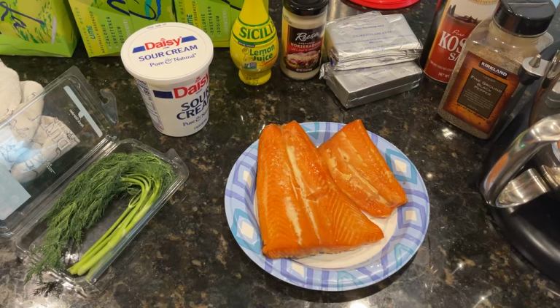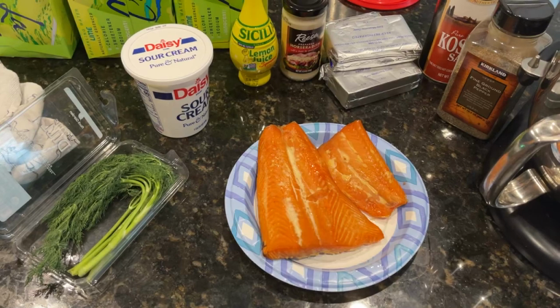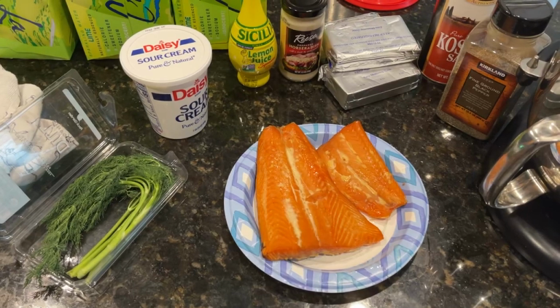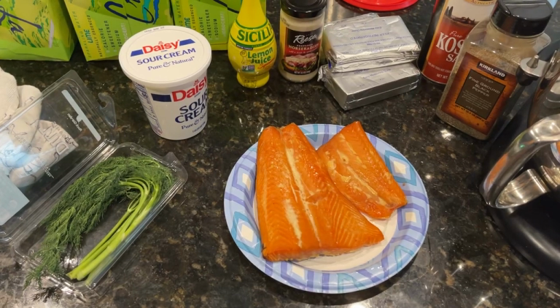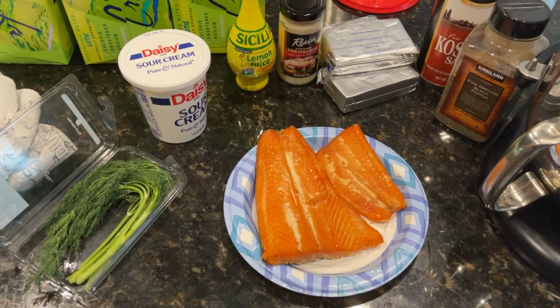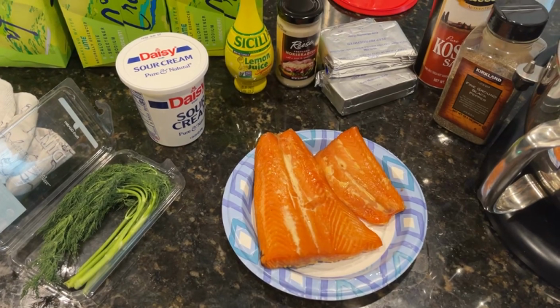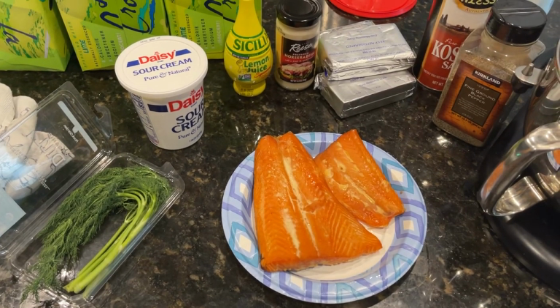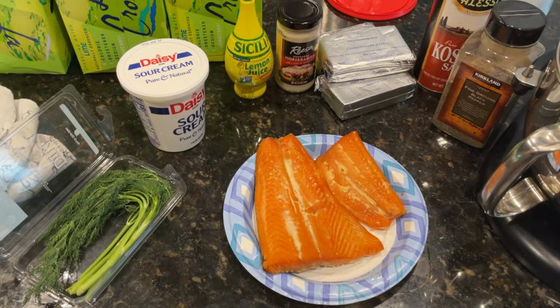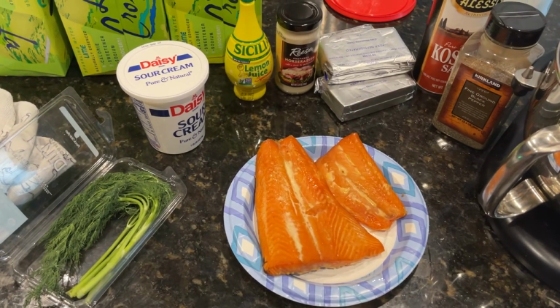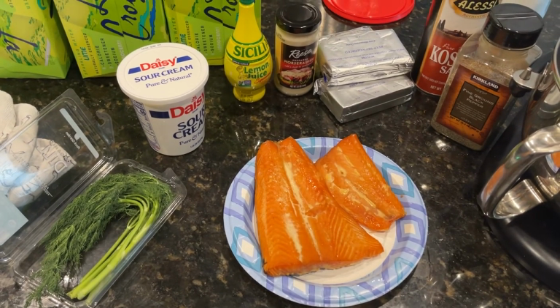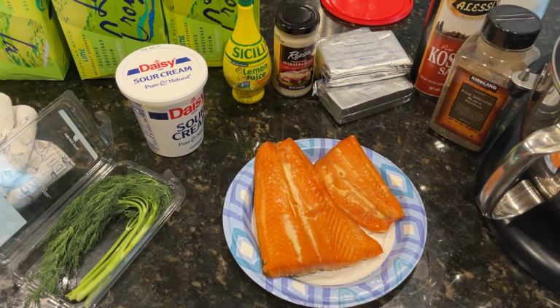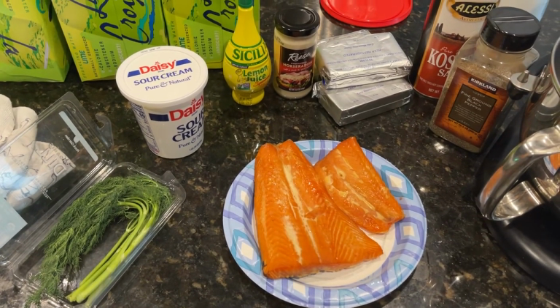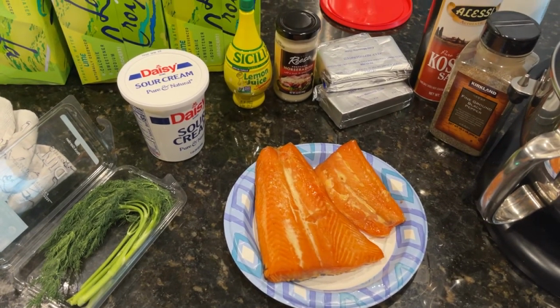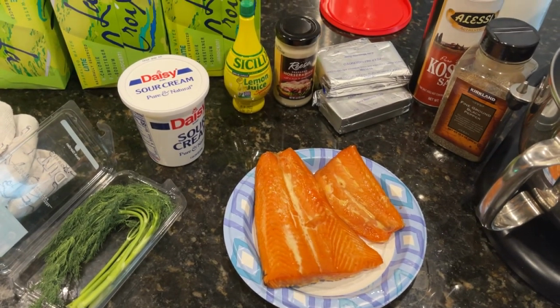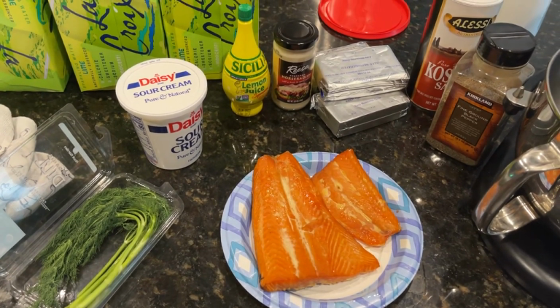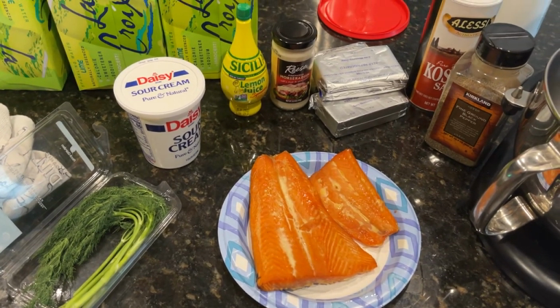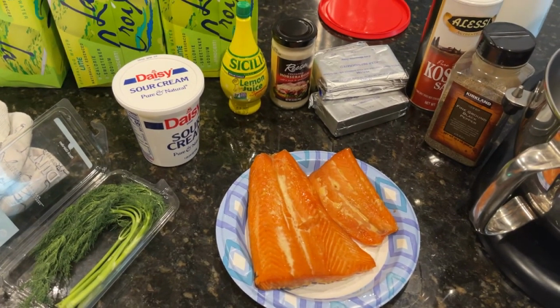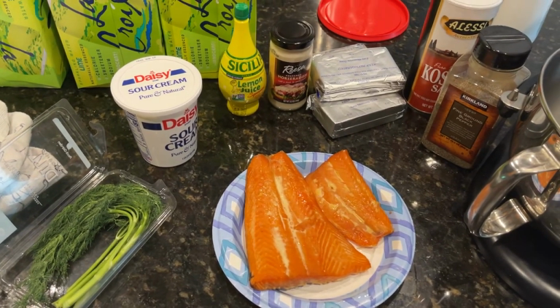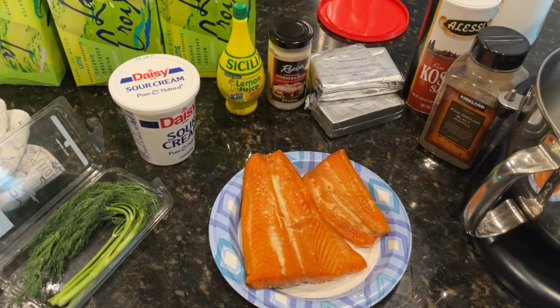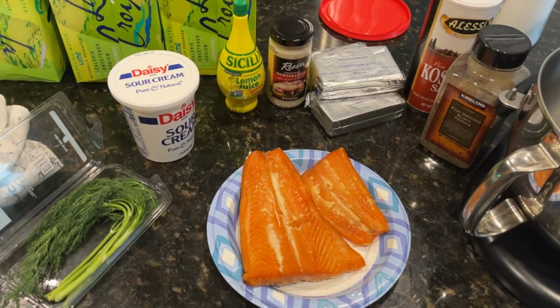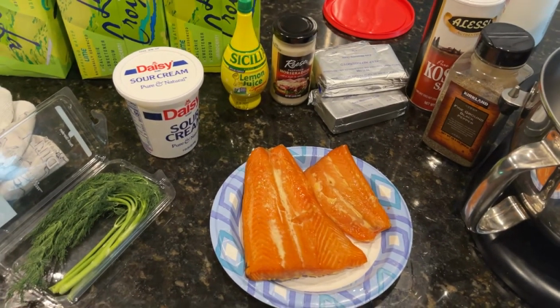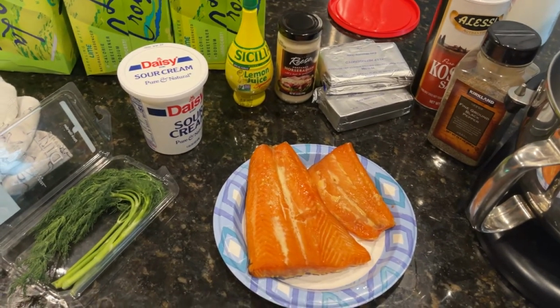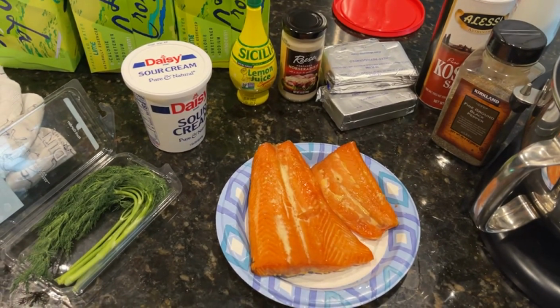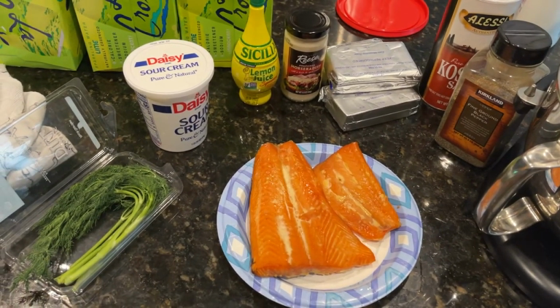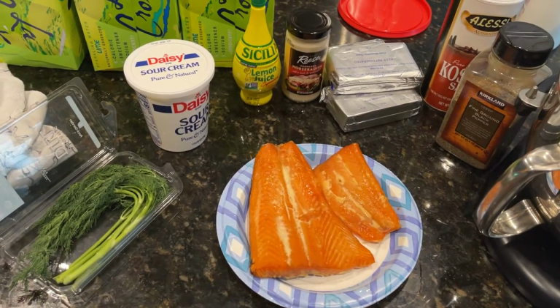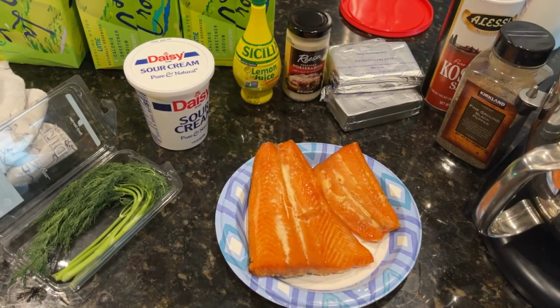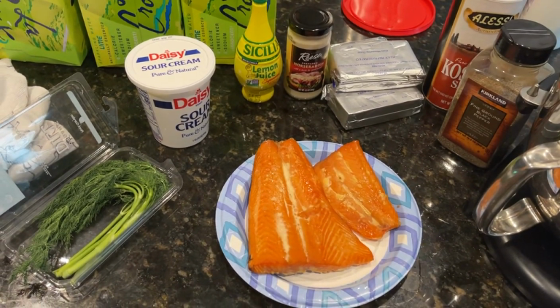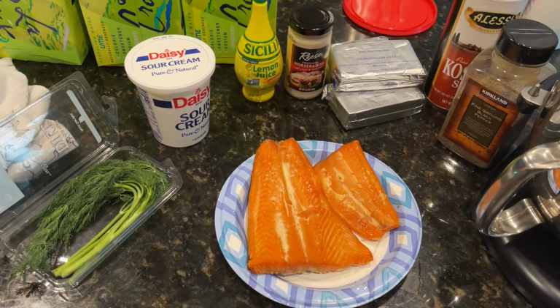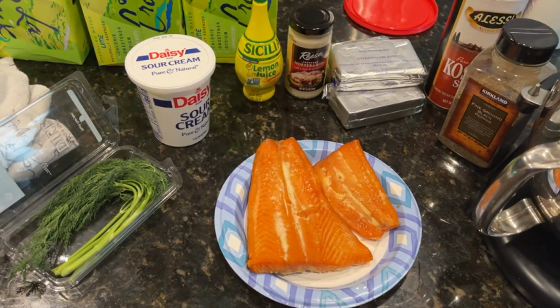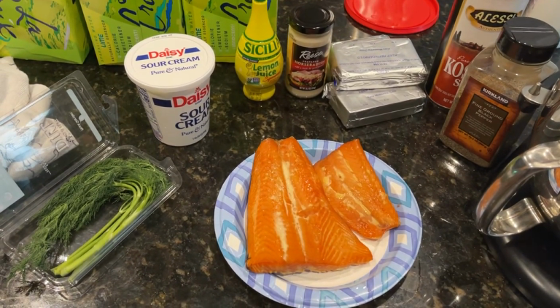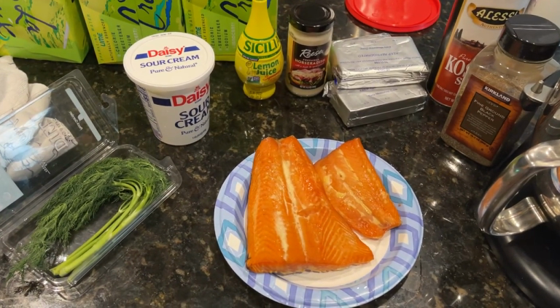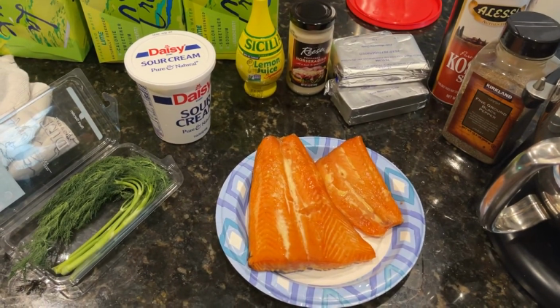Hey guys, welcome back for another video. Today we're making some delicious, easy fish dip.